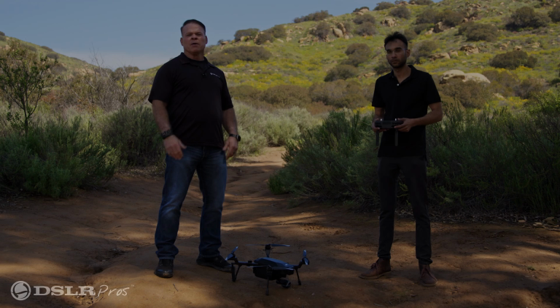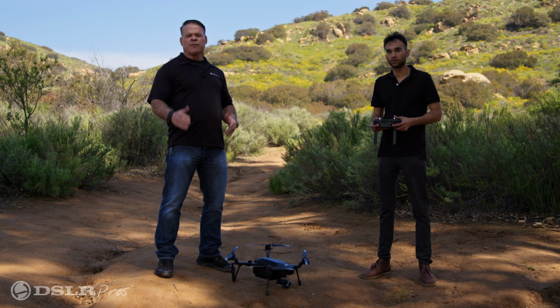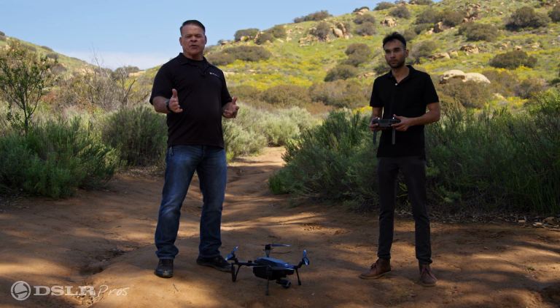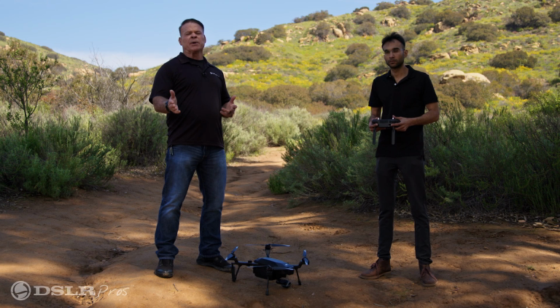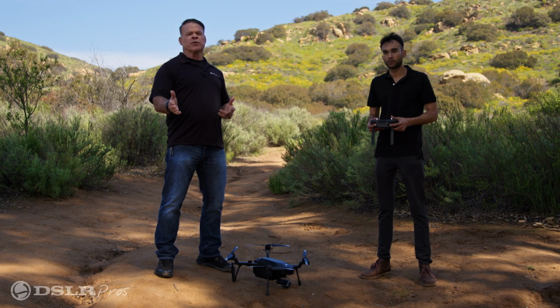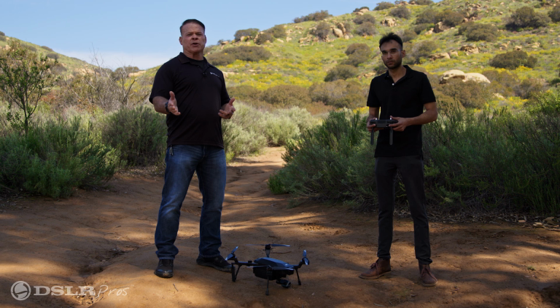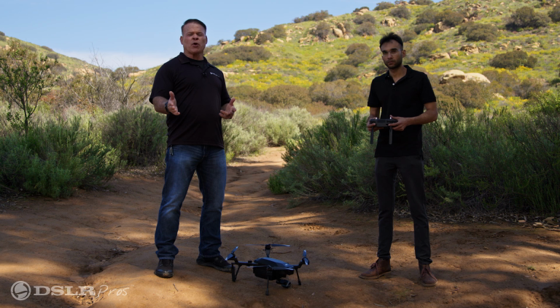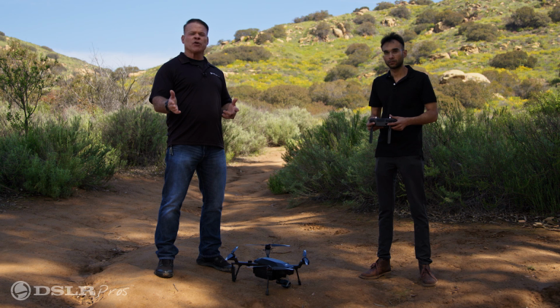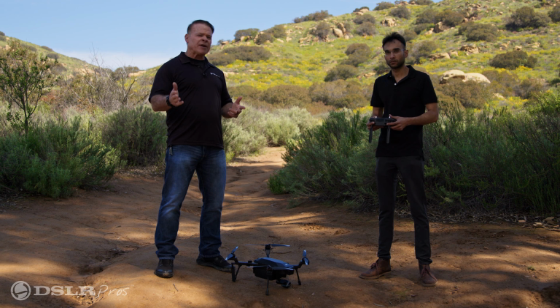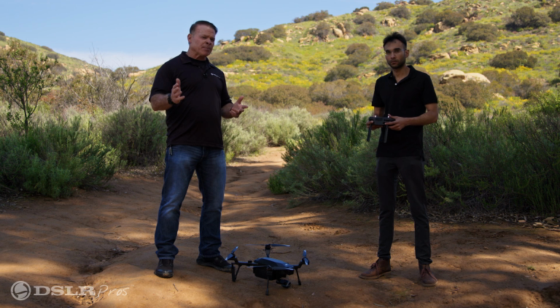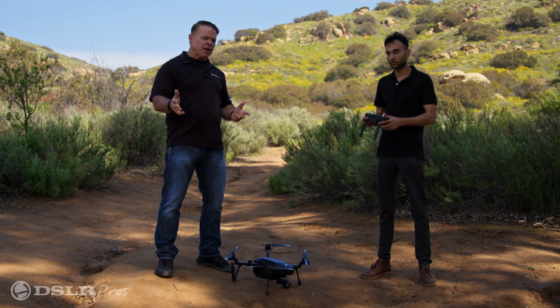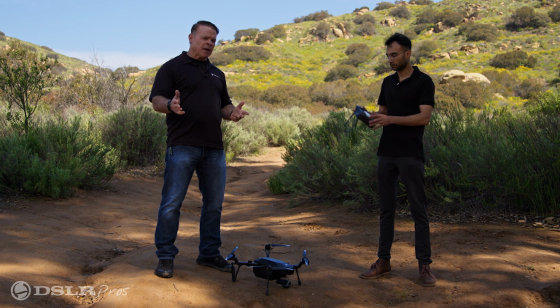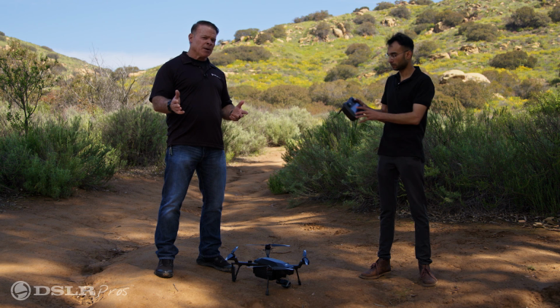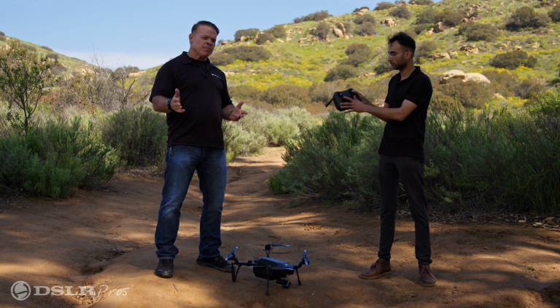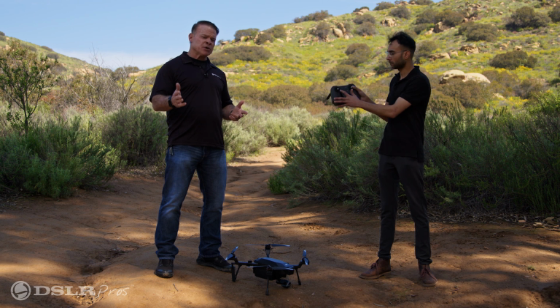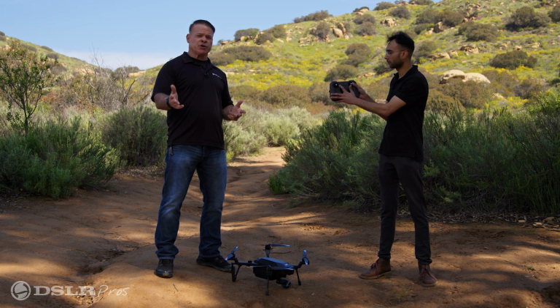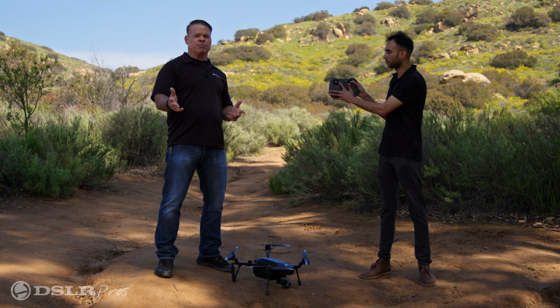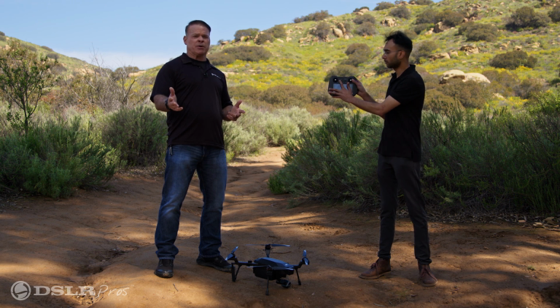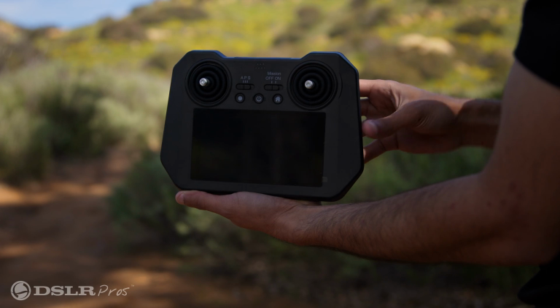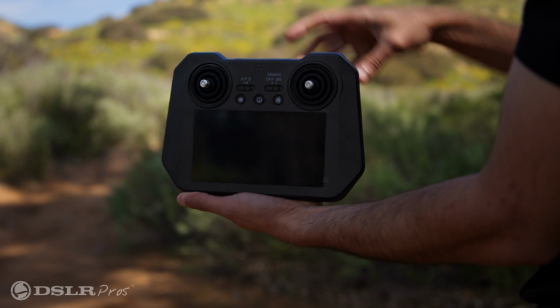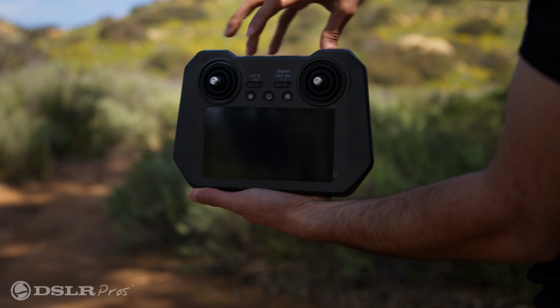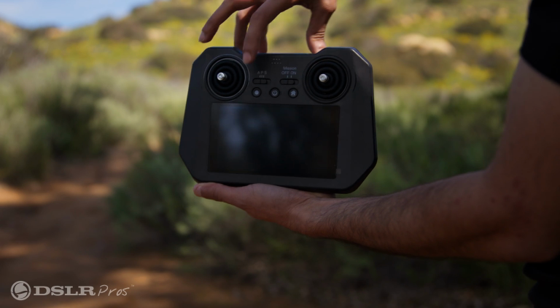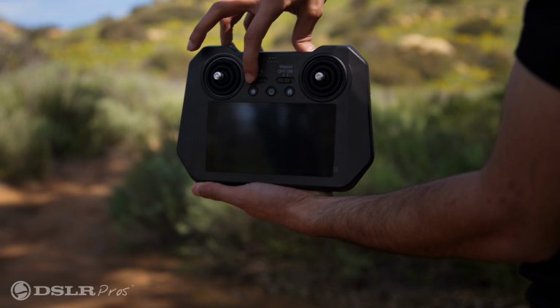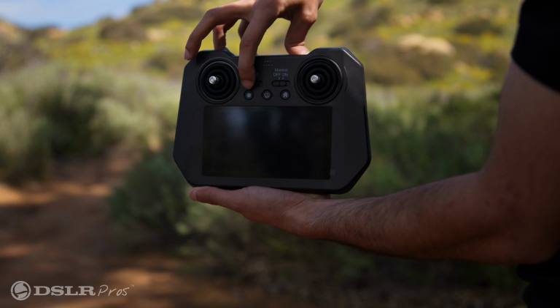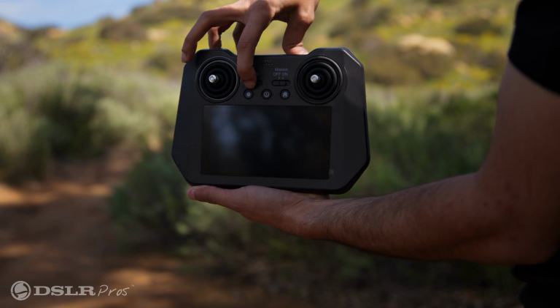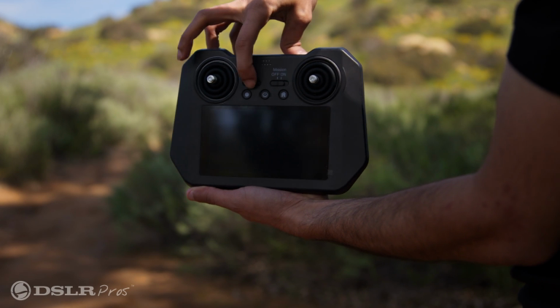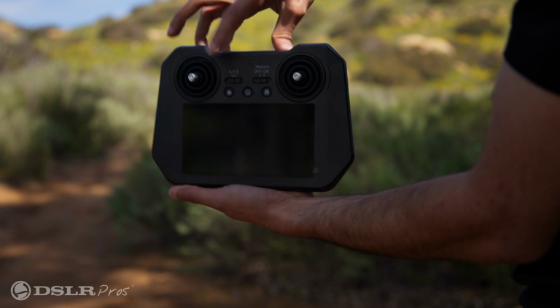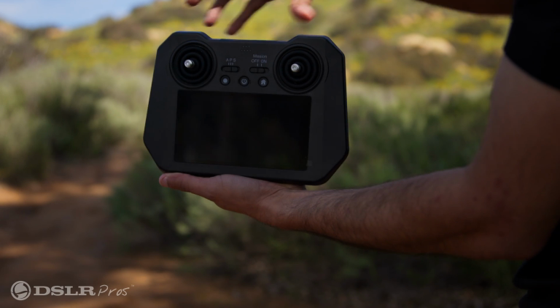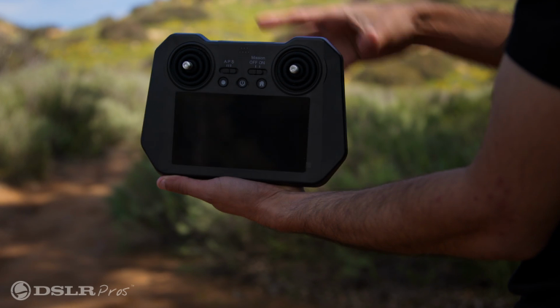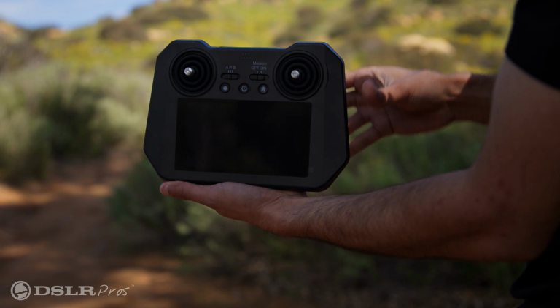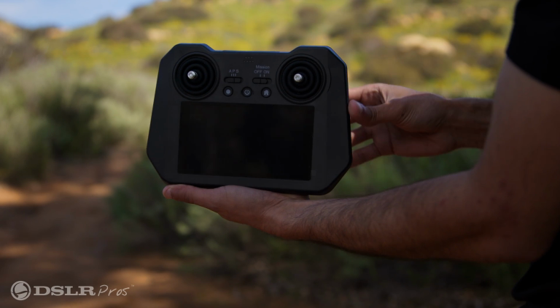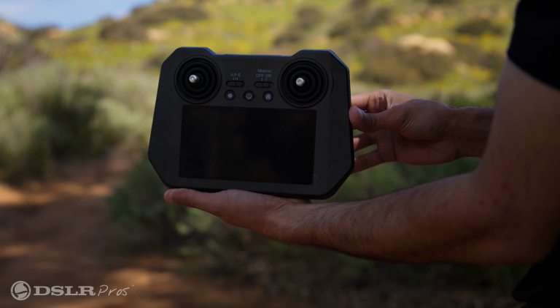First, make sure the controller is set to P, Position Mode. This is the mode you're going to use for takeoff.